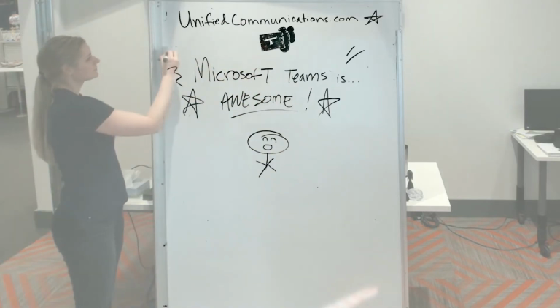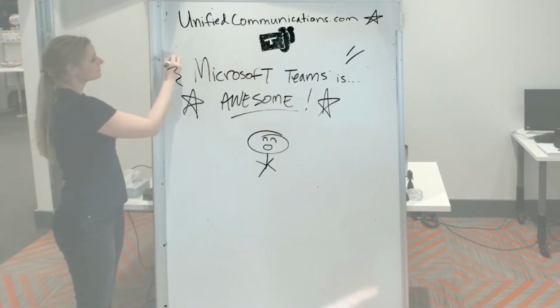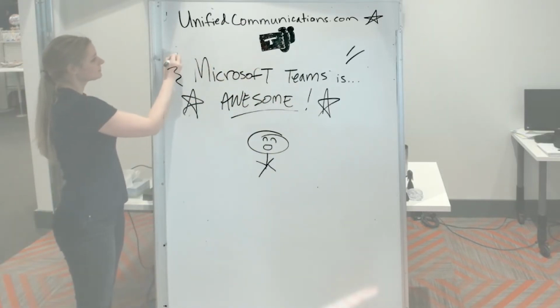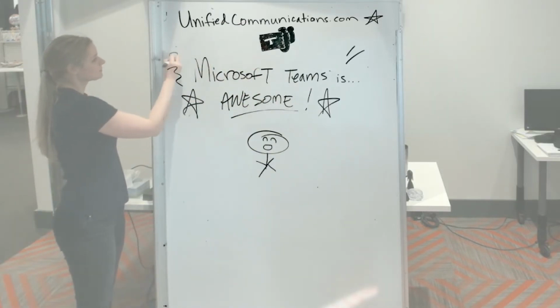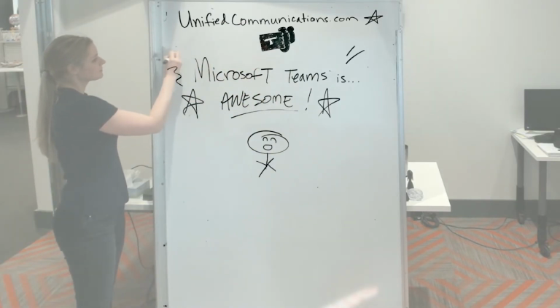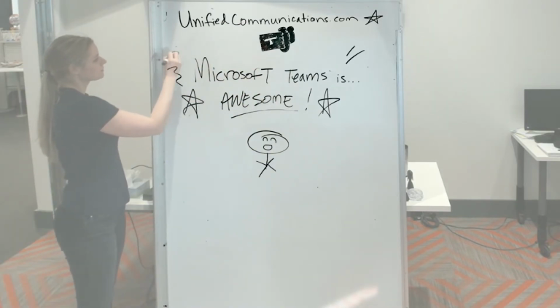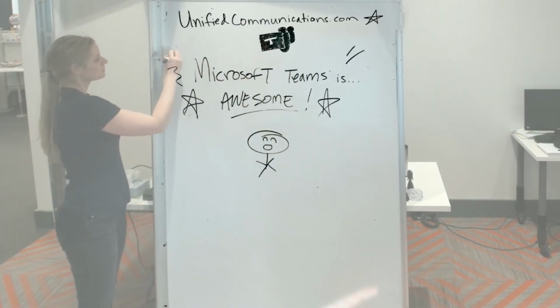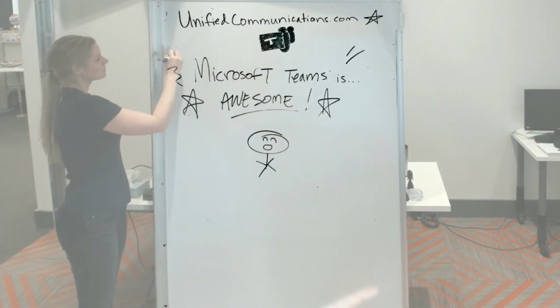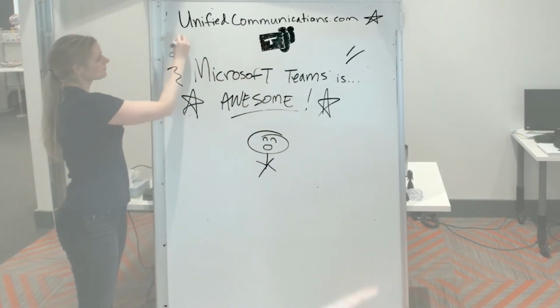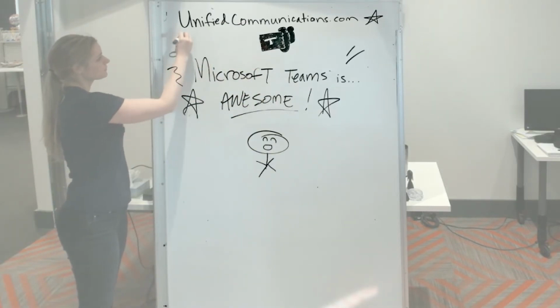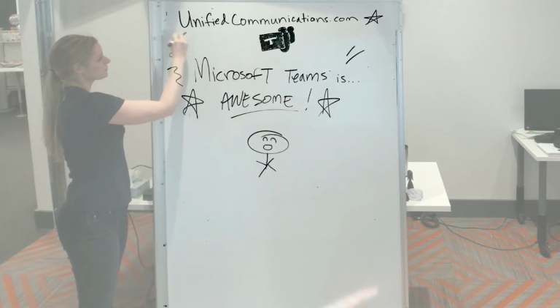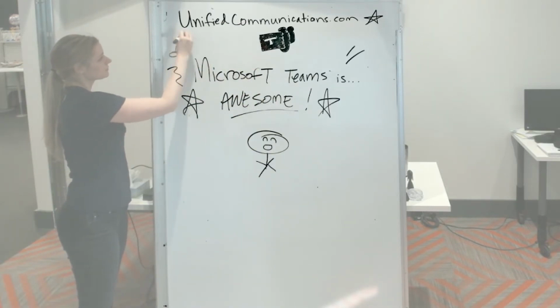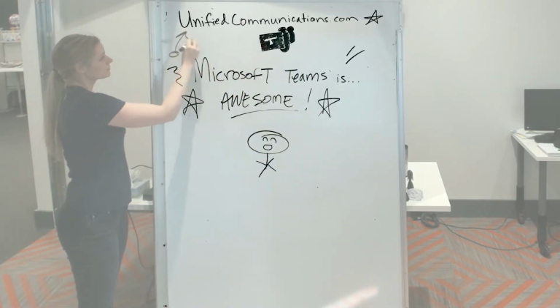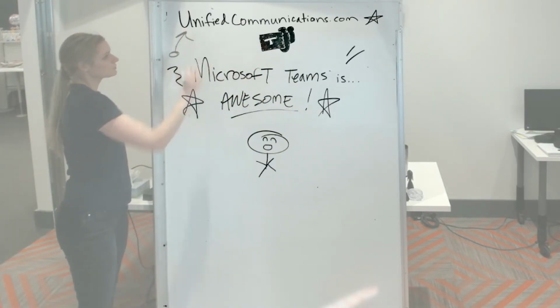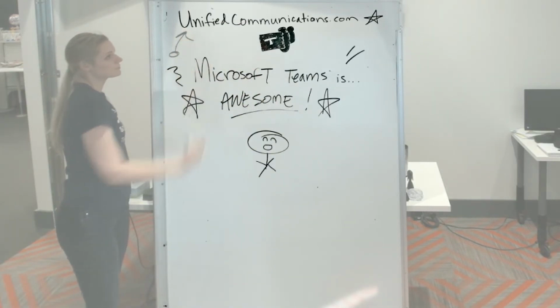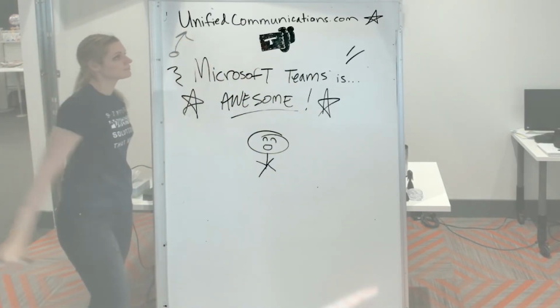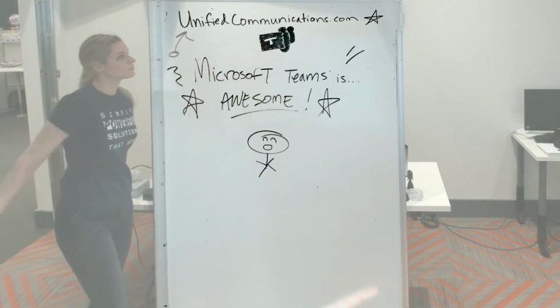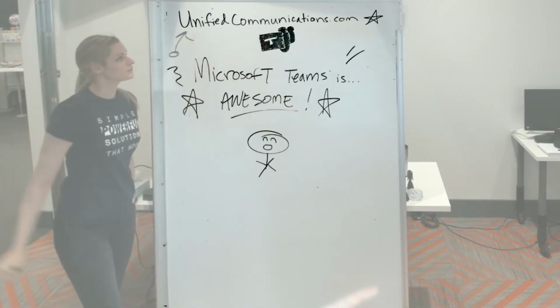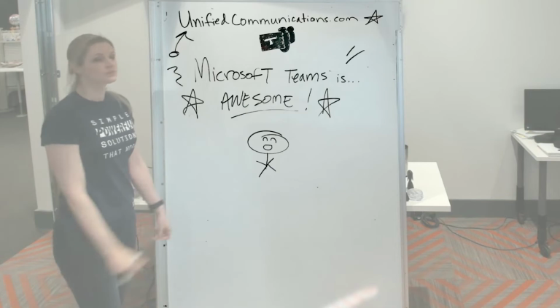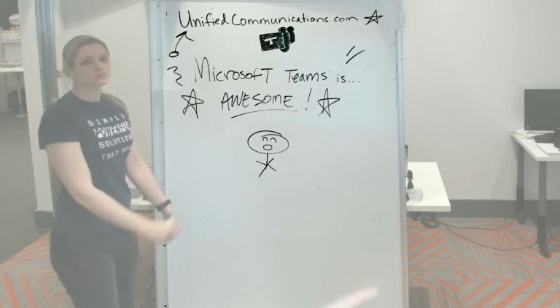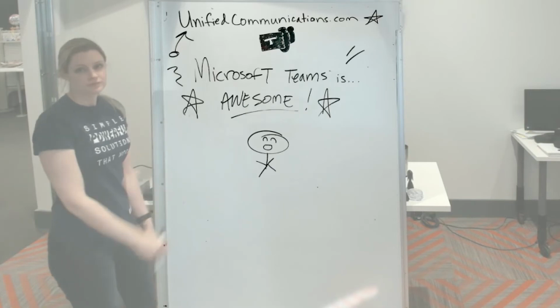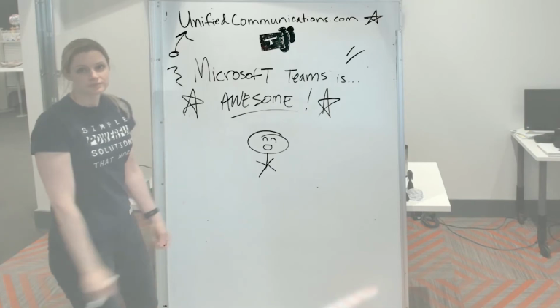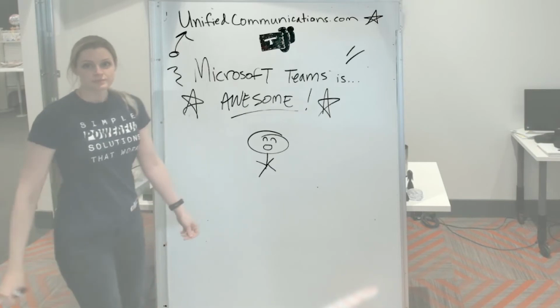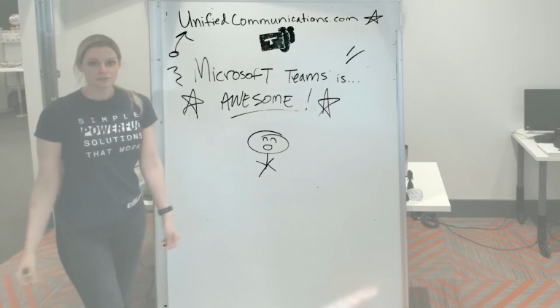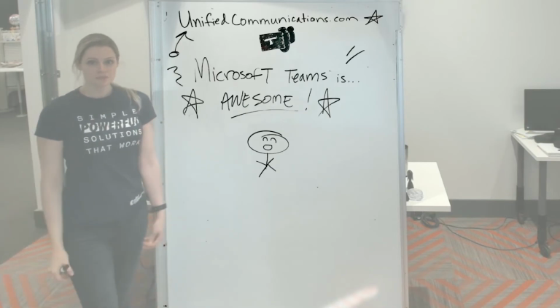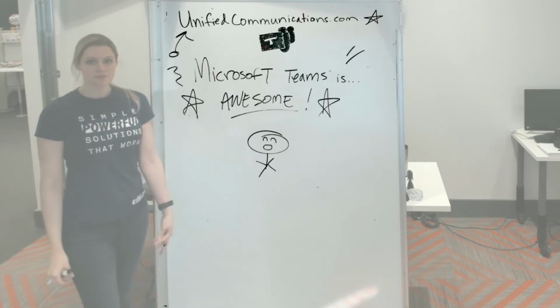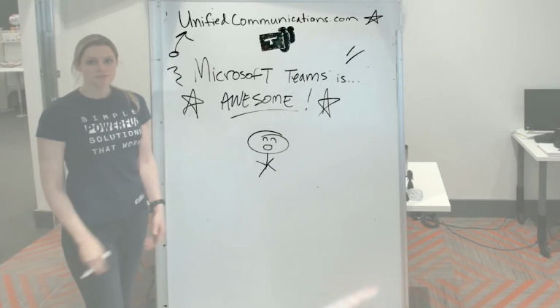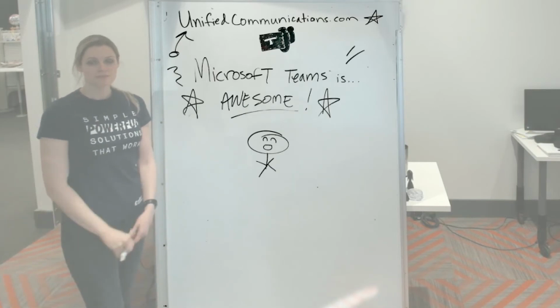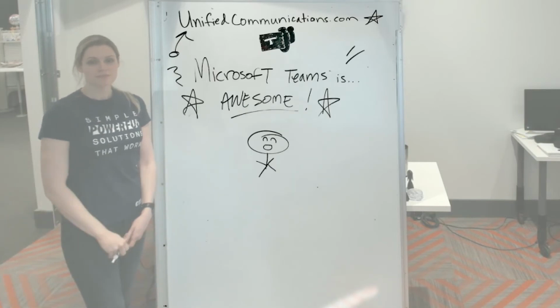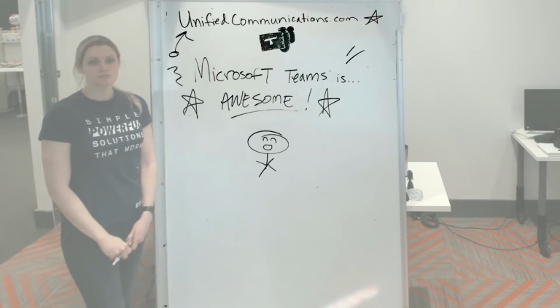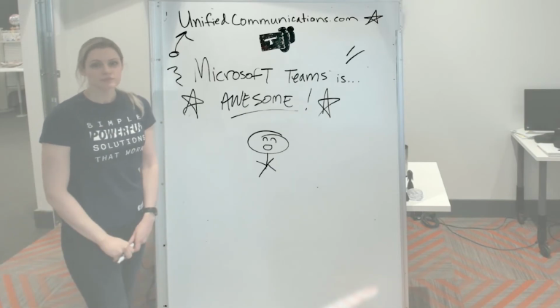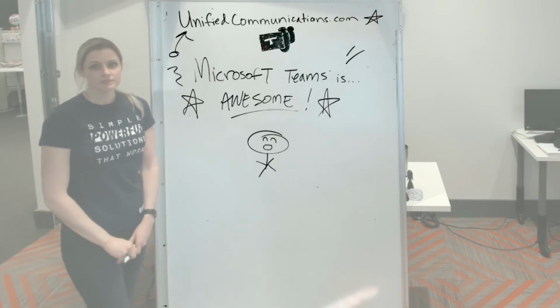If you have any questions, feel free to give us a call or visit unifiedcommunications.com. Thanks for watching. See you next time.